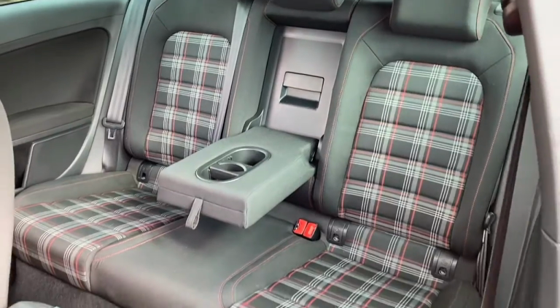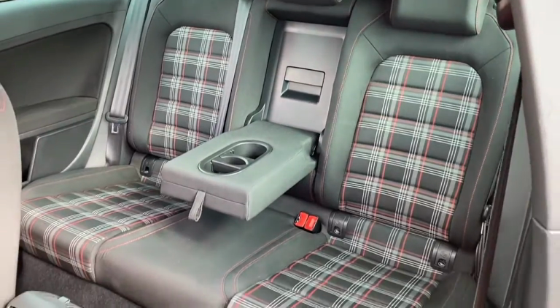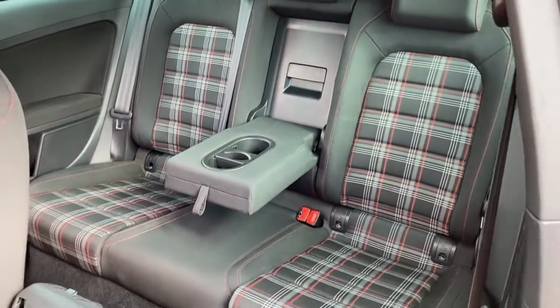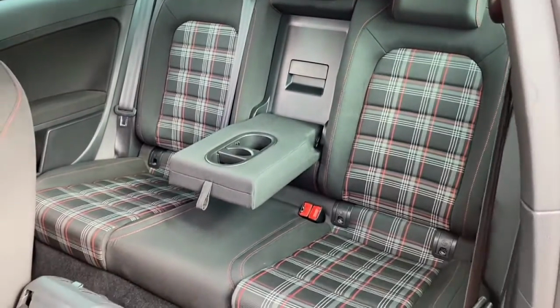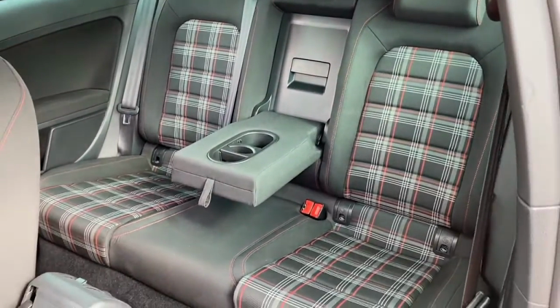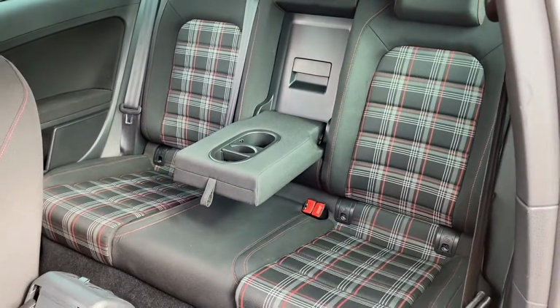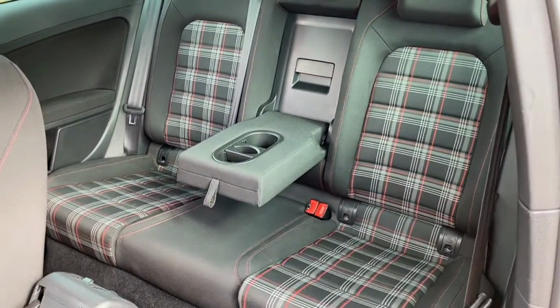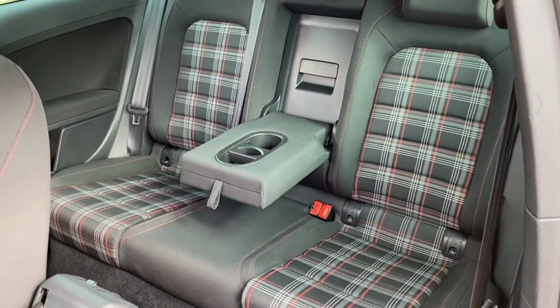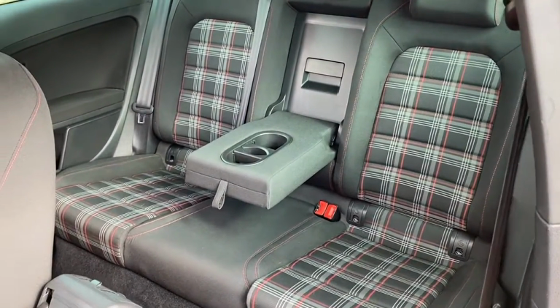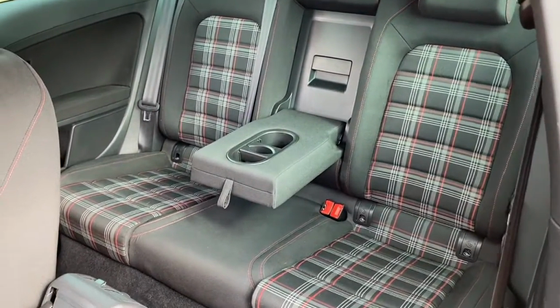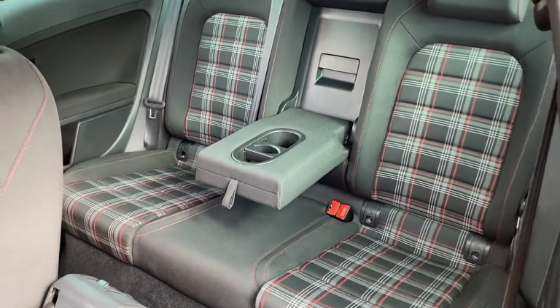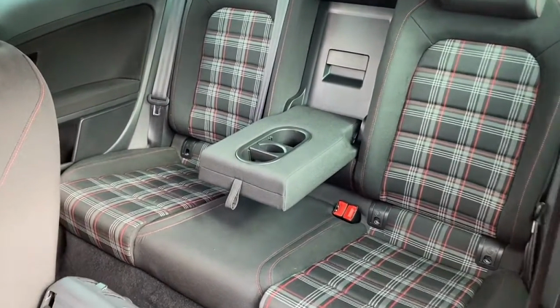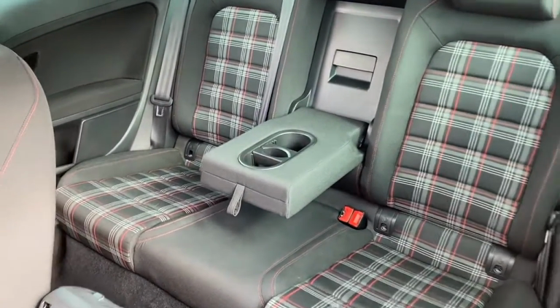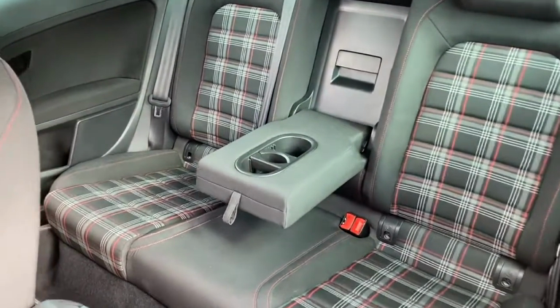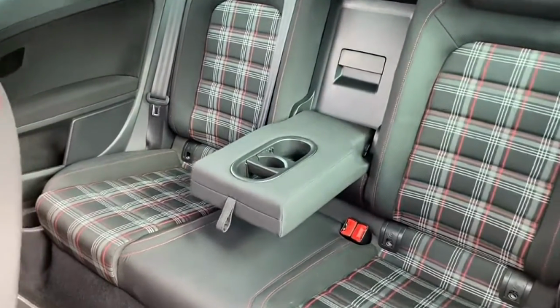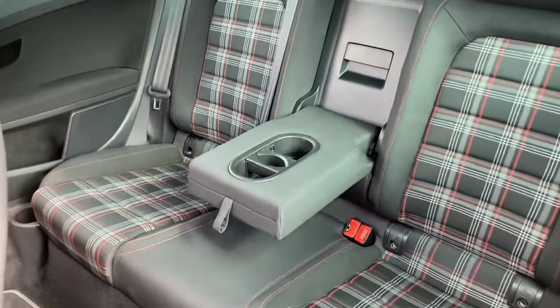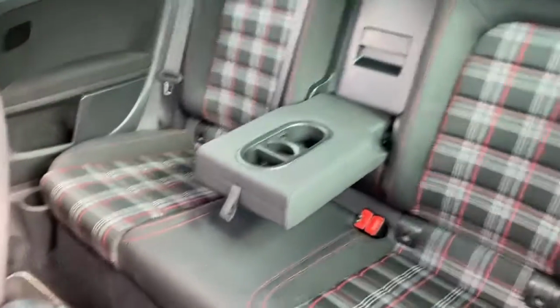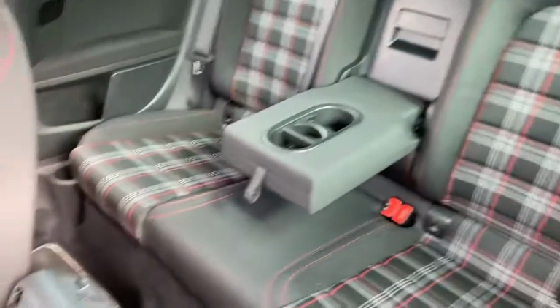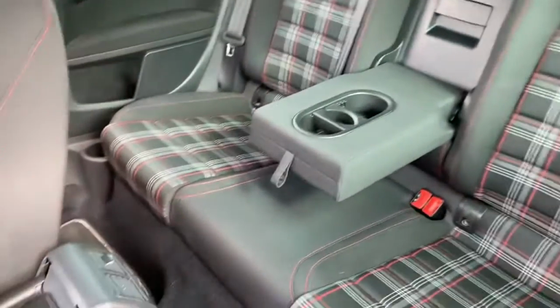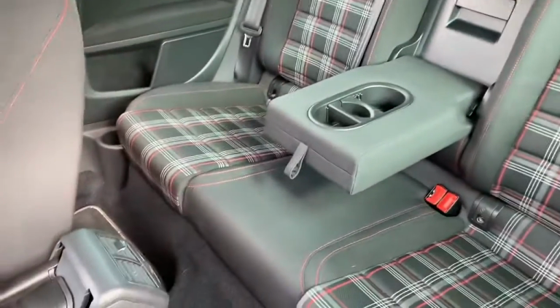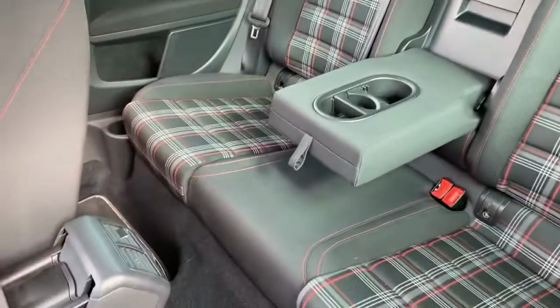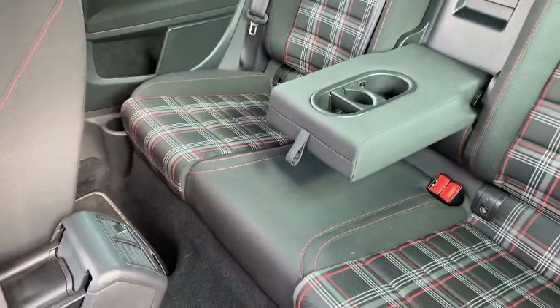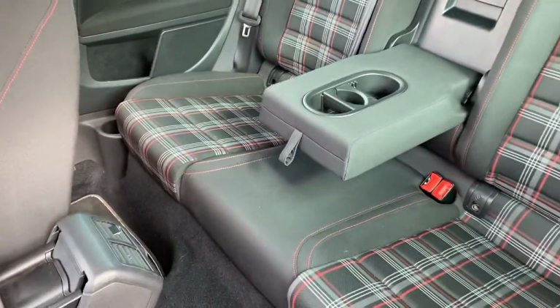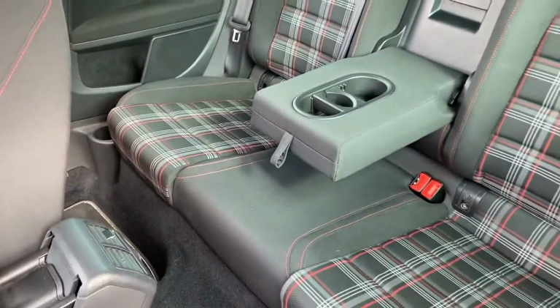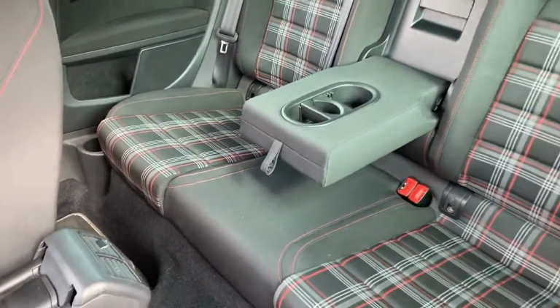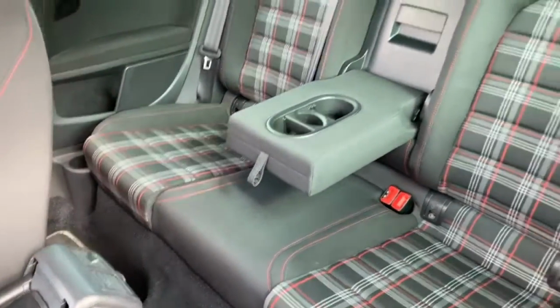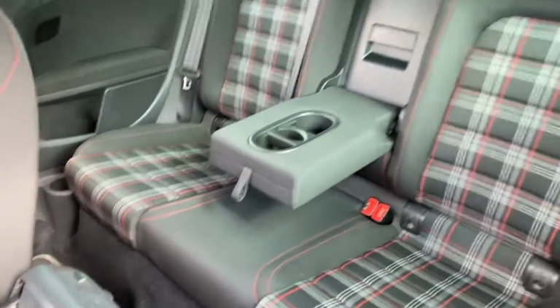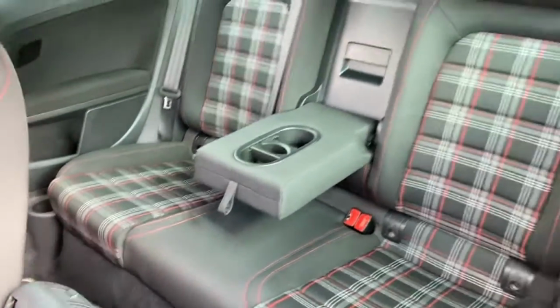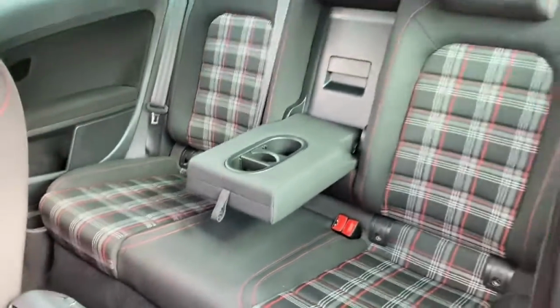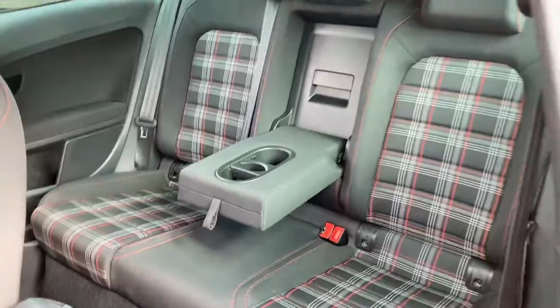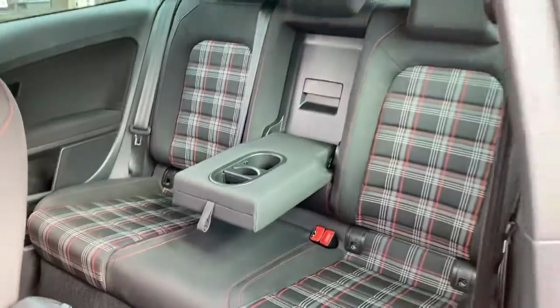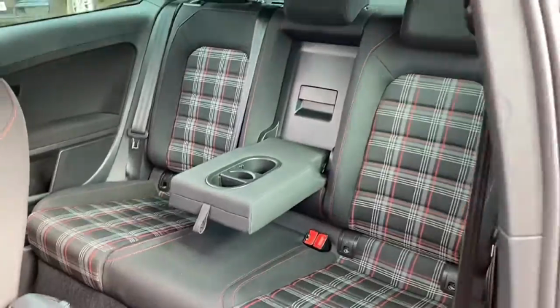In regards to the back seats, they're also in good condition overall, with isofix points on both sides, foldable armrests with cup holders, and air vents there for your rear passengers as well.